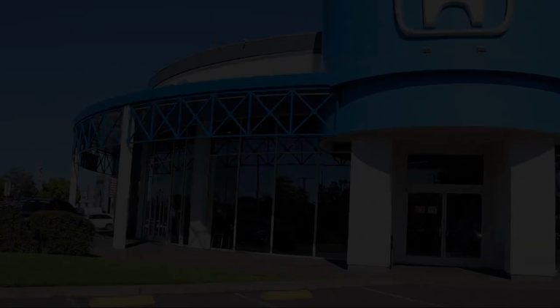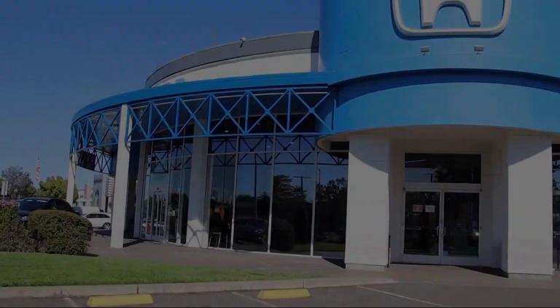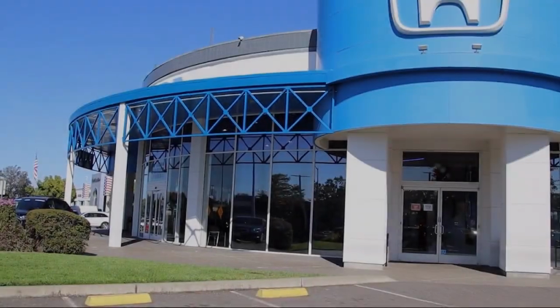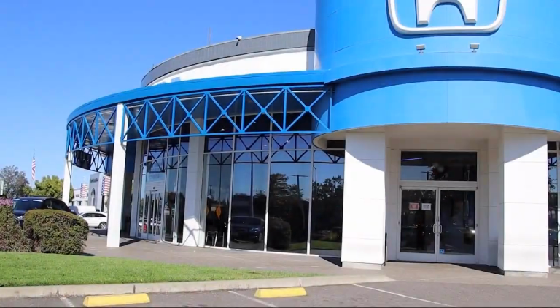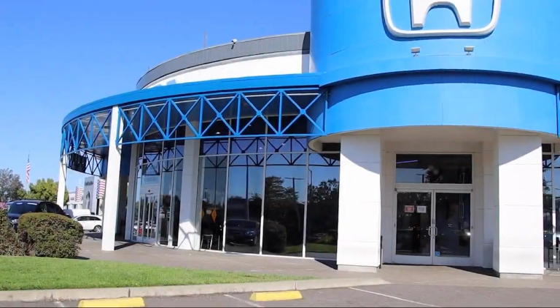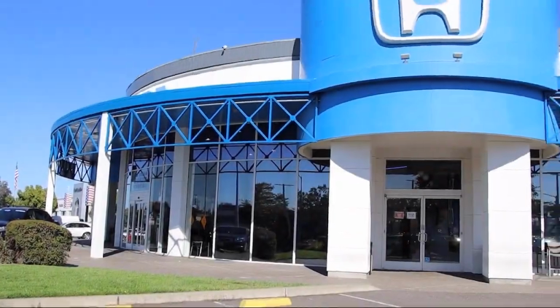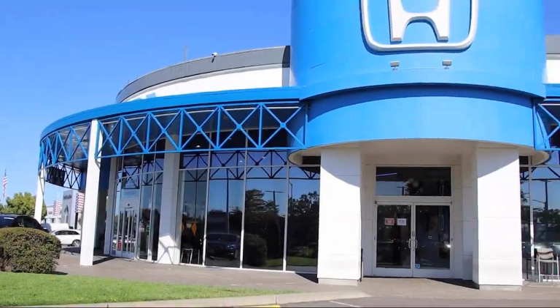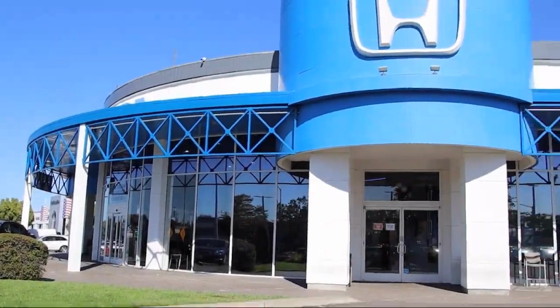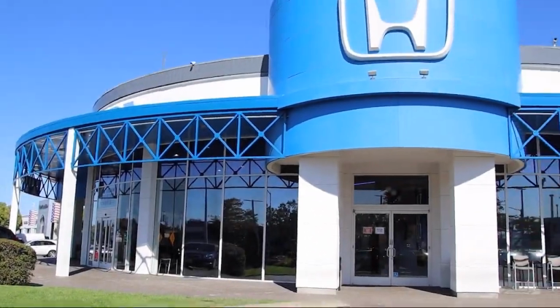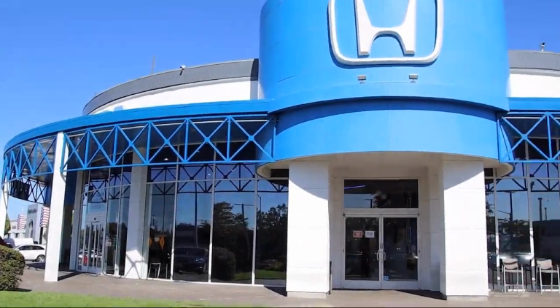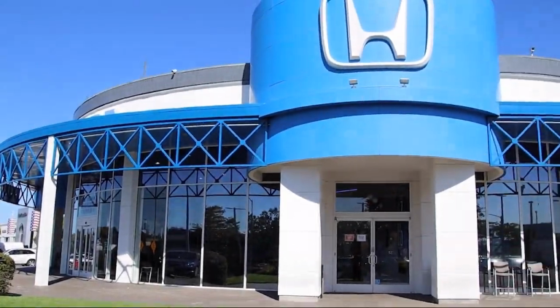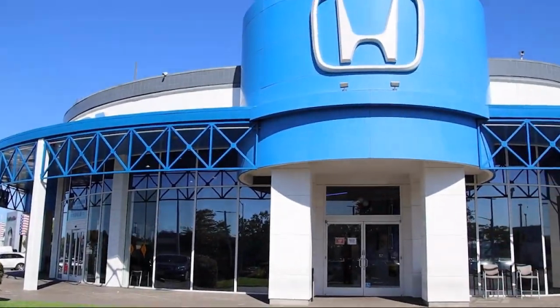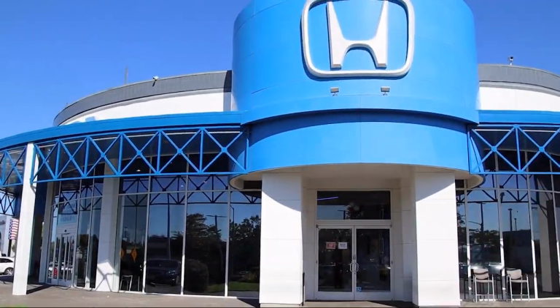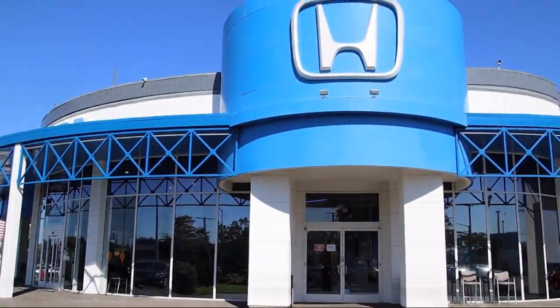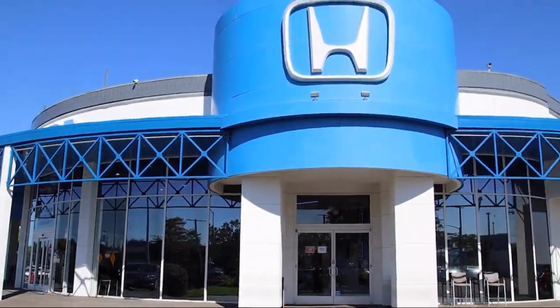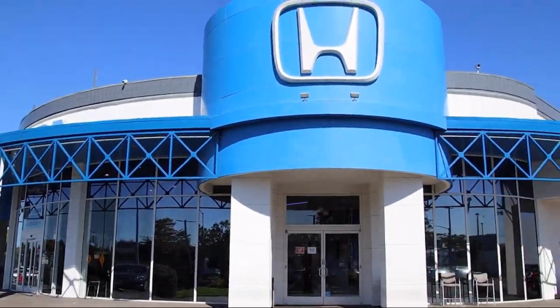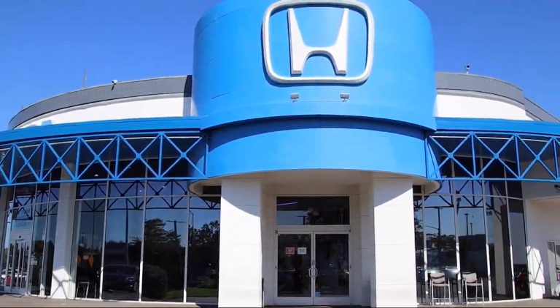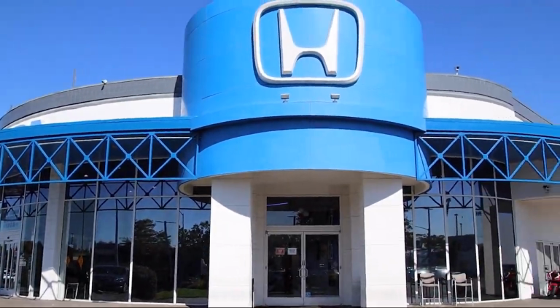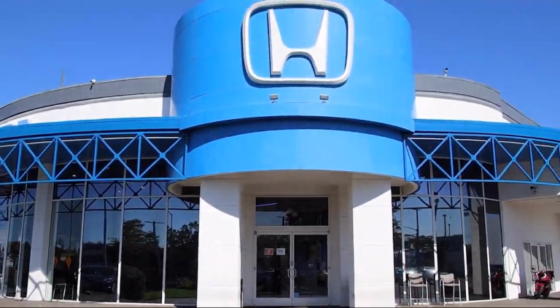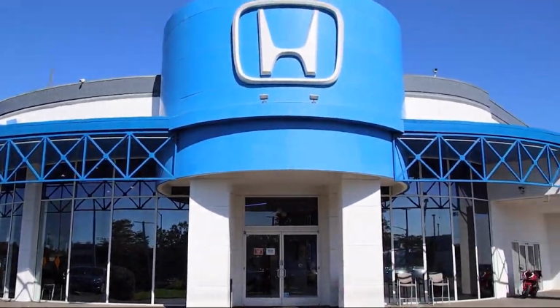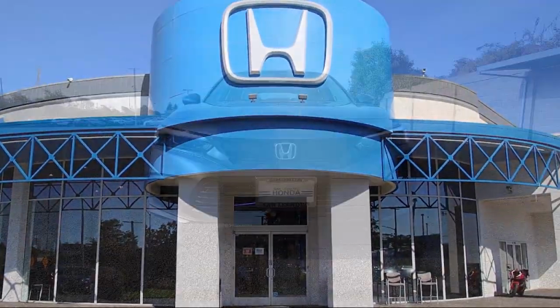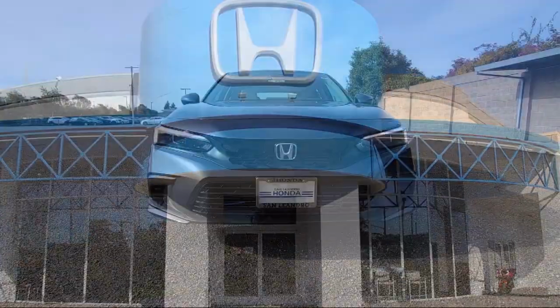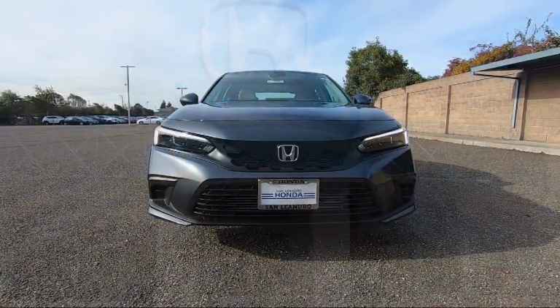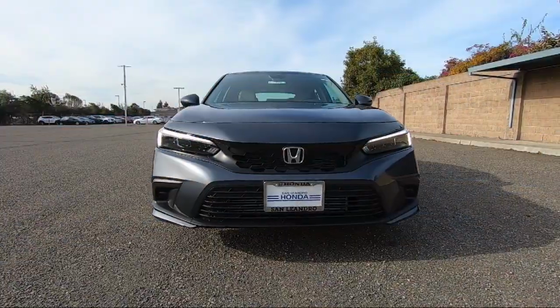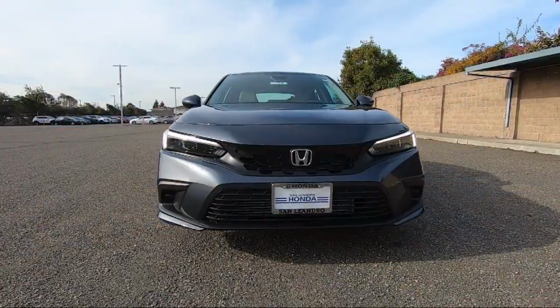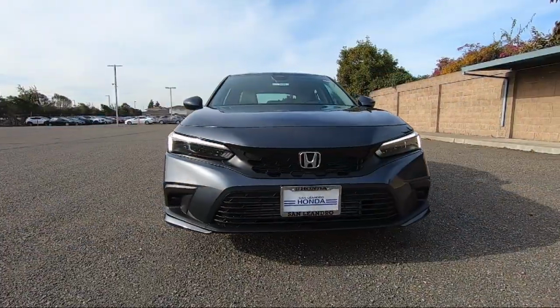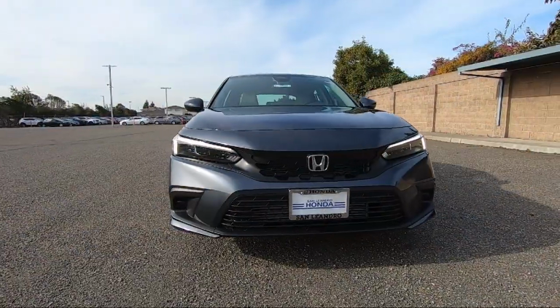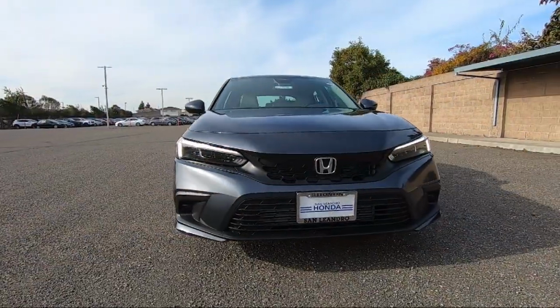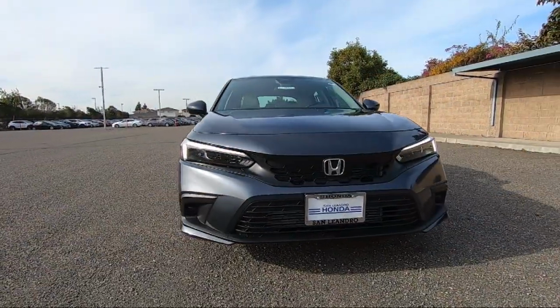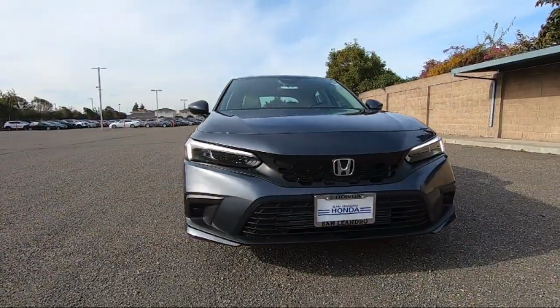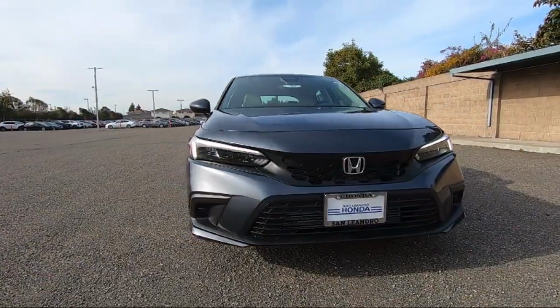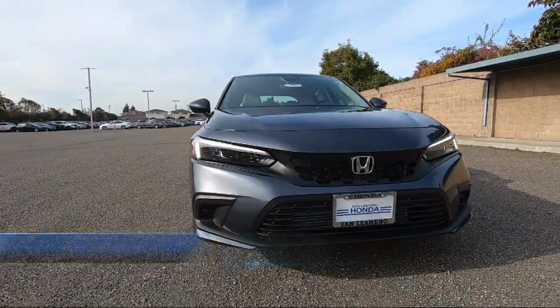Welcome to San Leandro Honda, and here's a look at one of our great vehicles for sale.